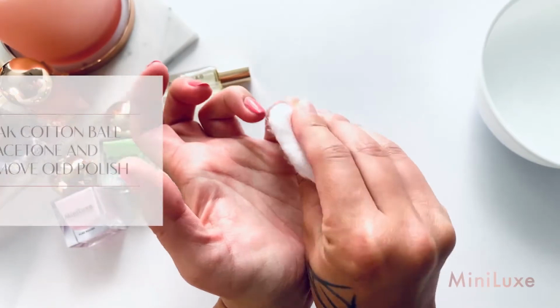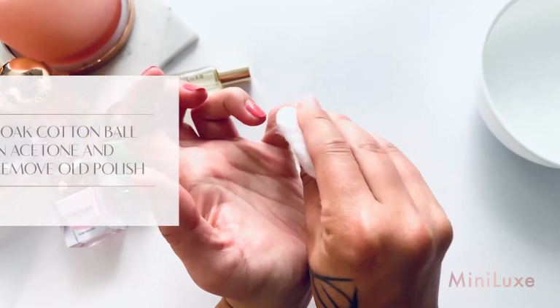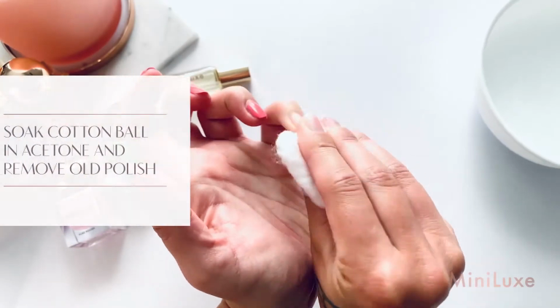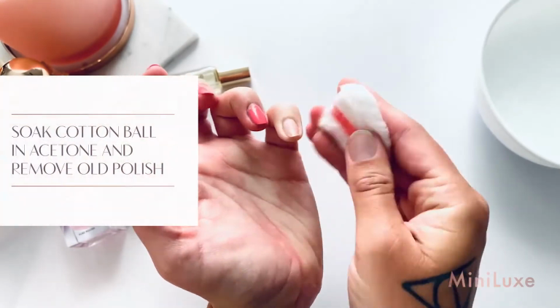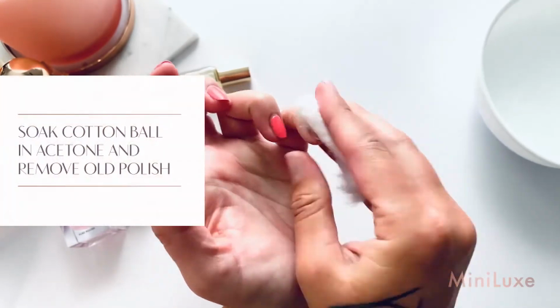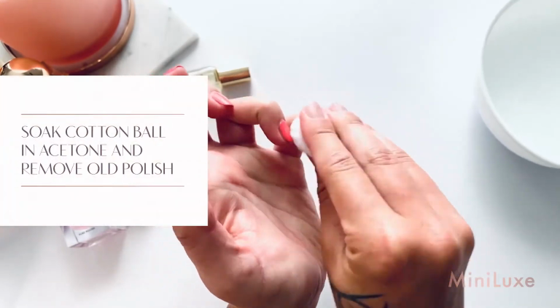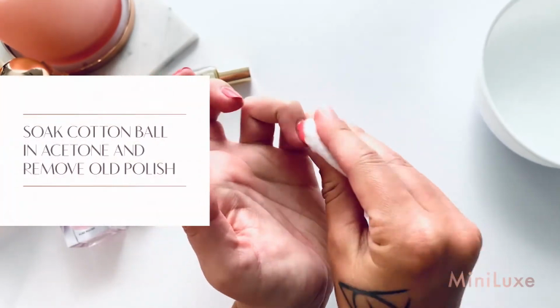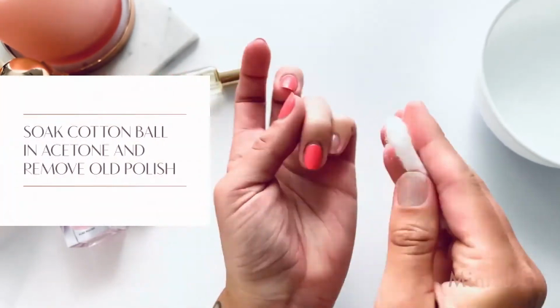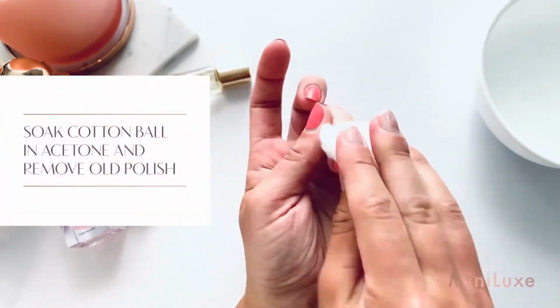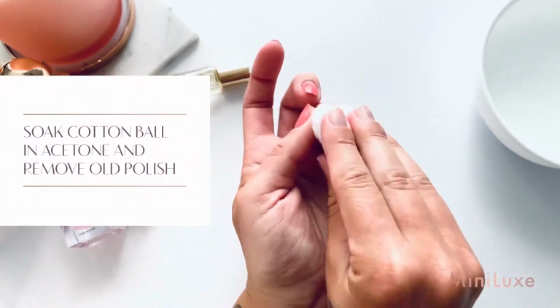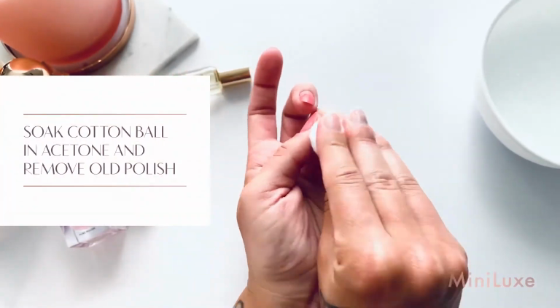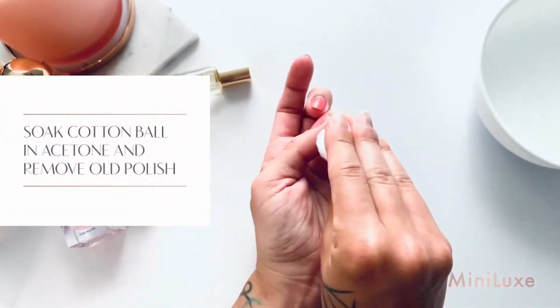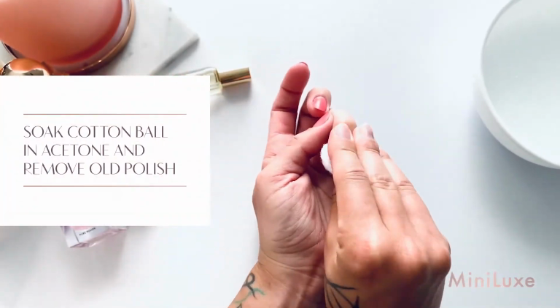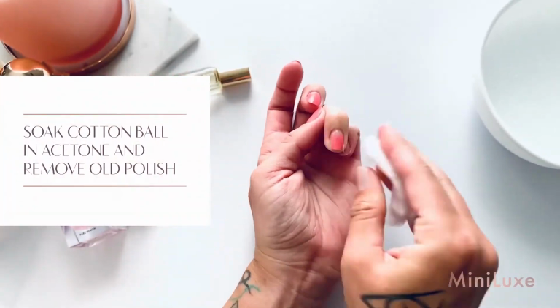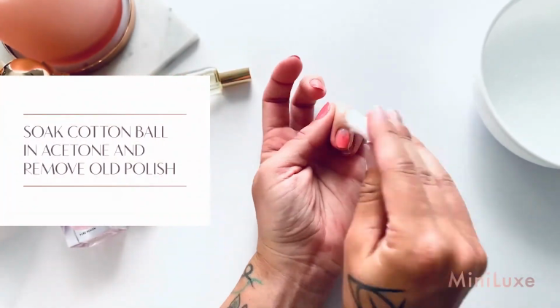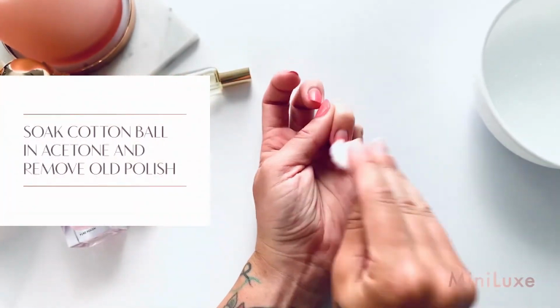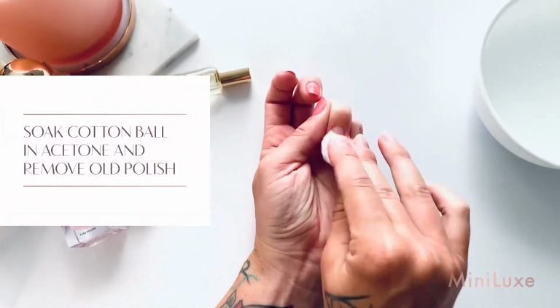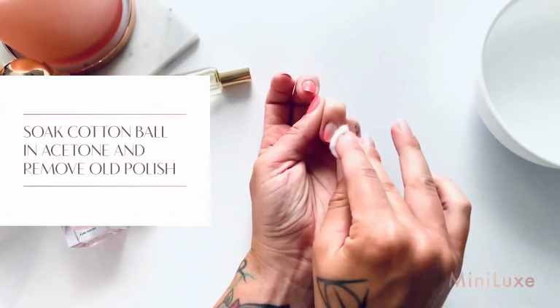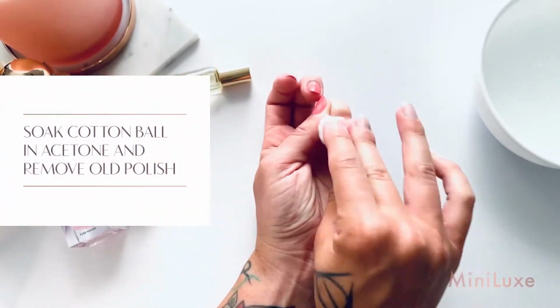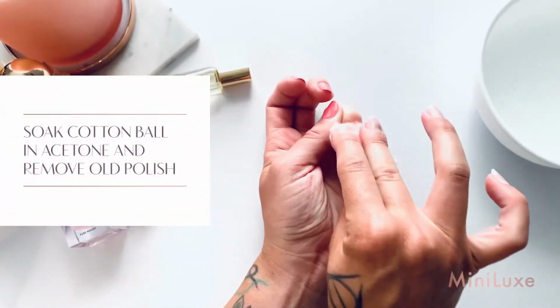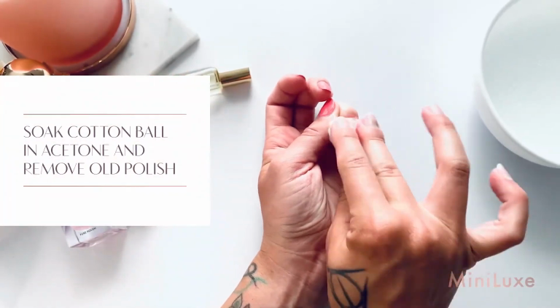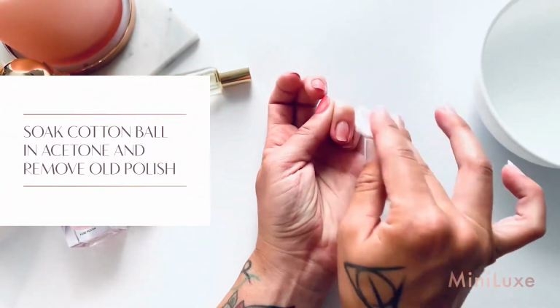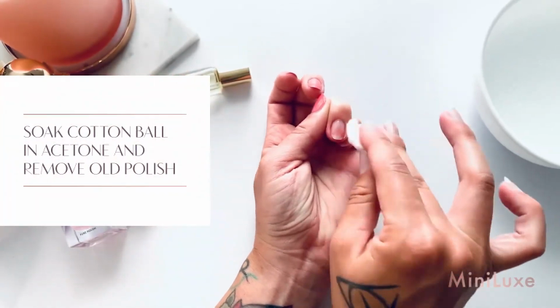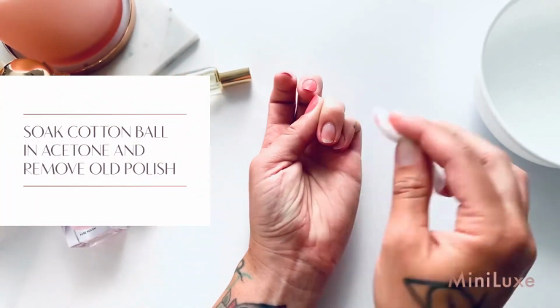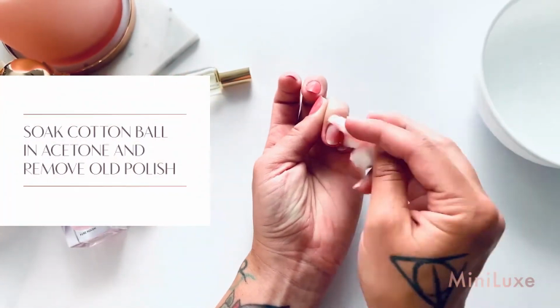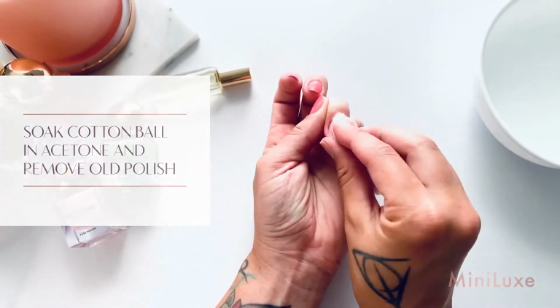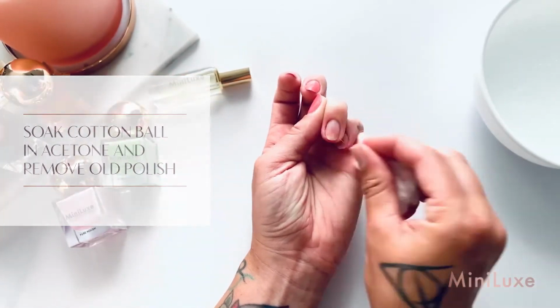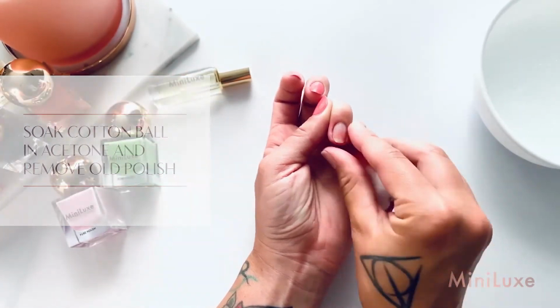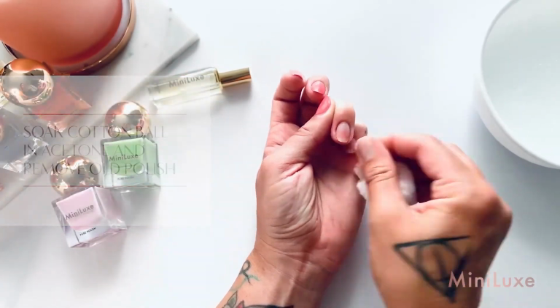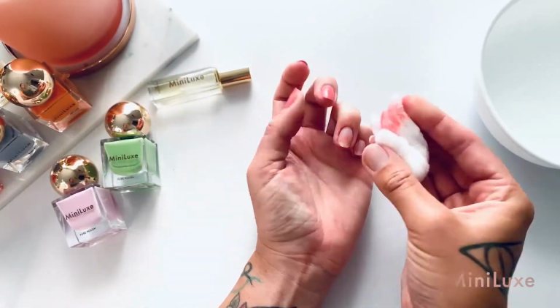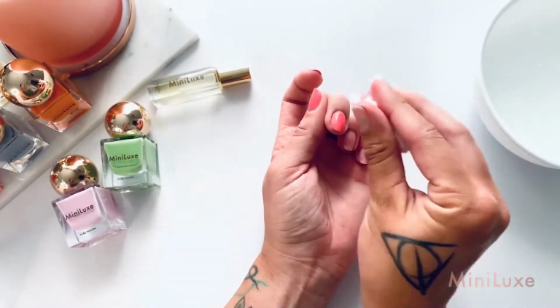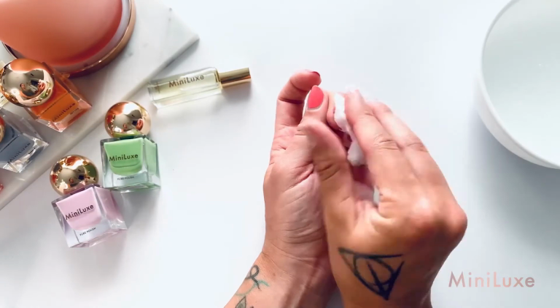Soak a cotton ball or cotton wipe in acetone and remove all old polish from your nails.